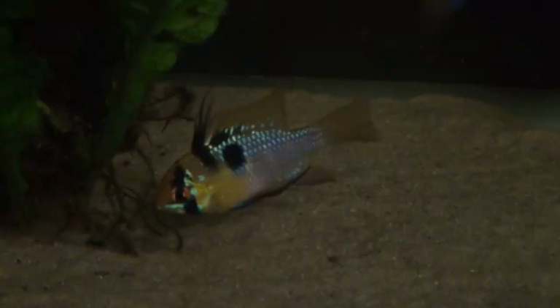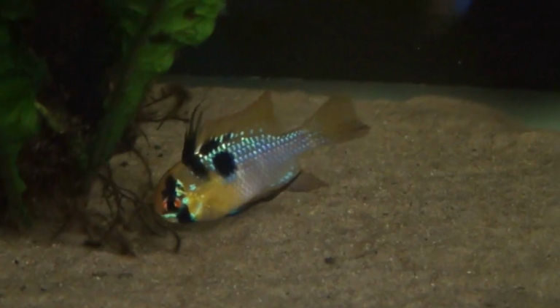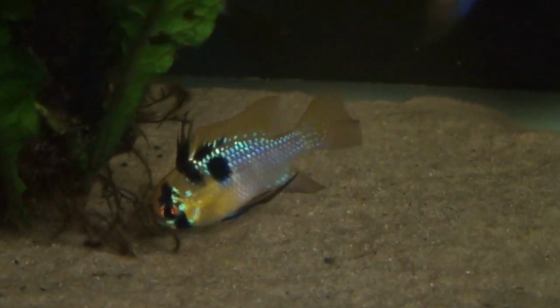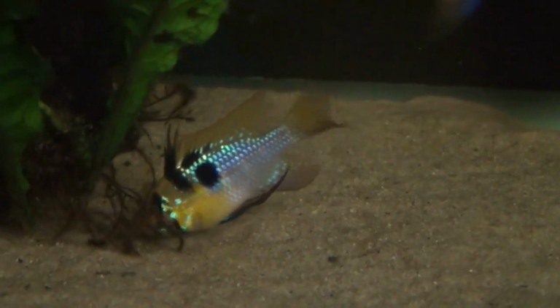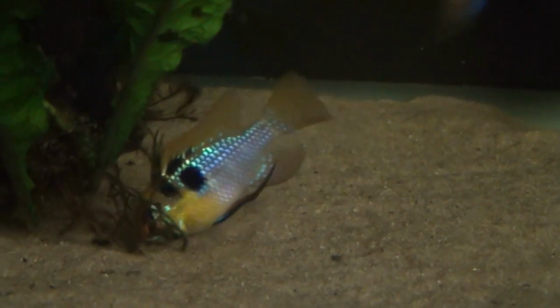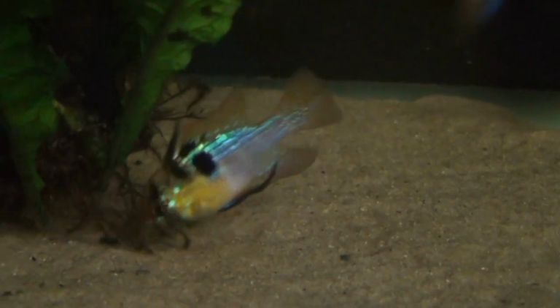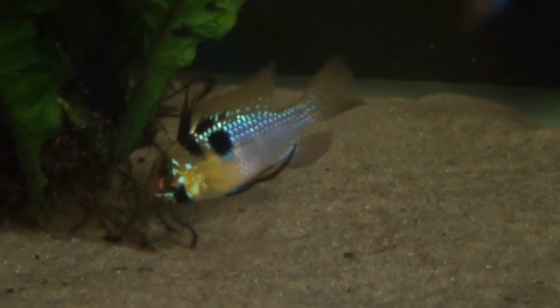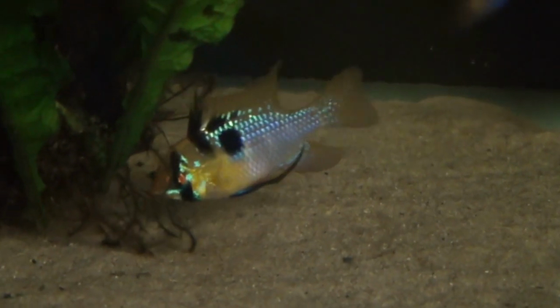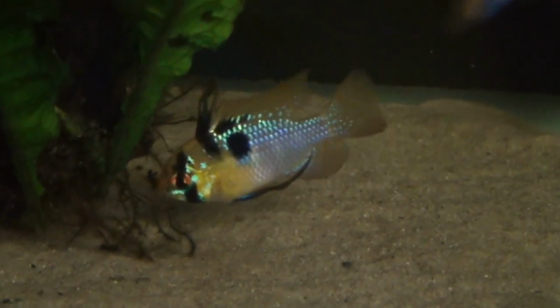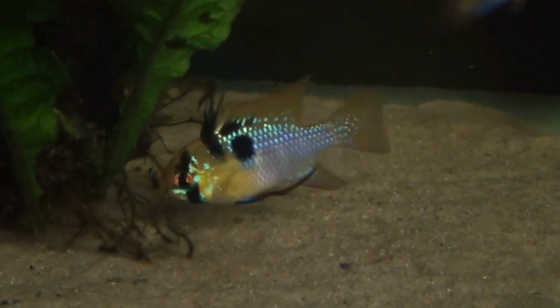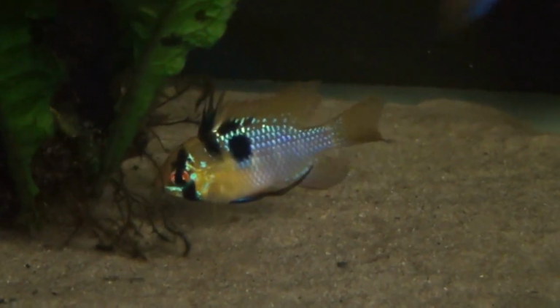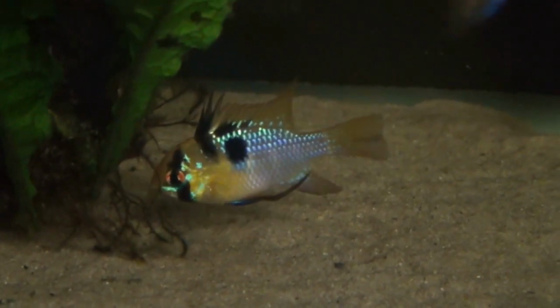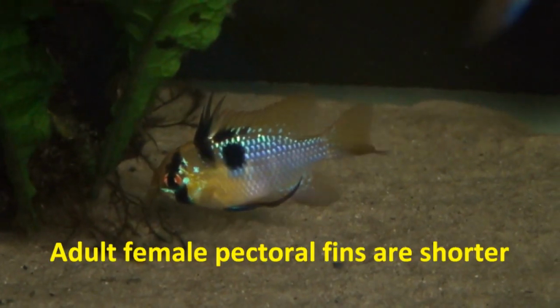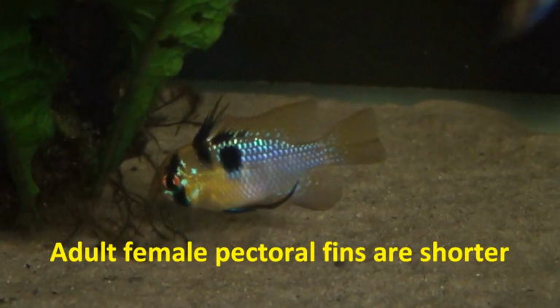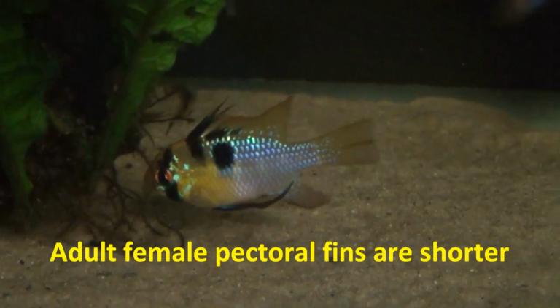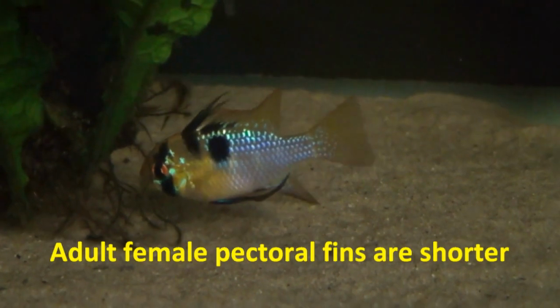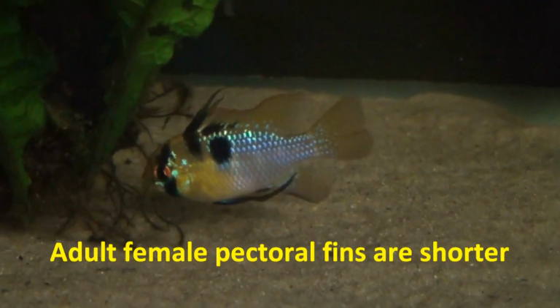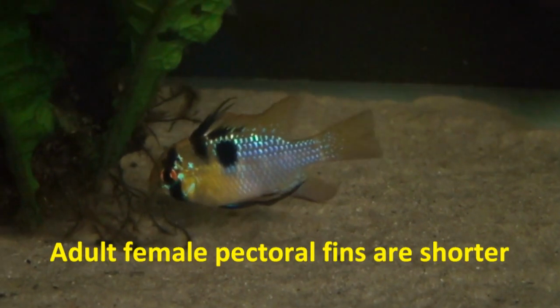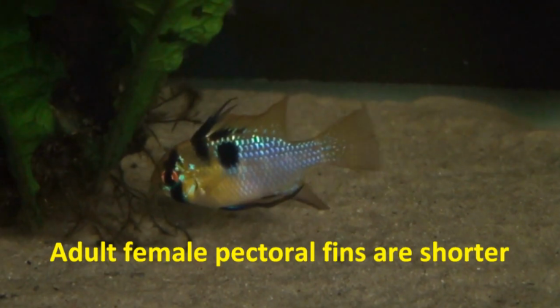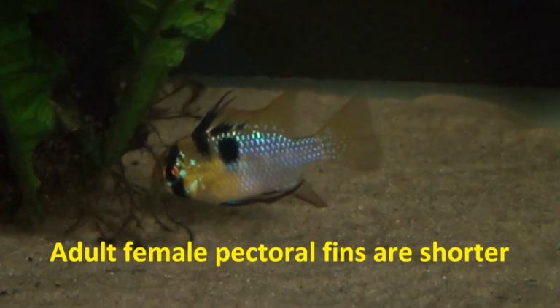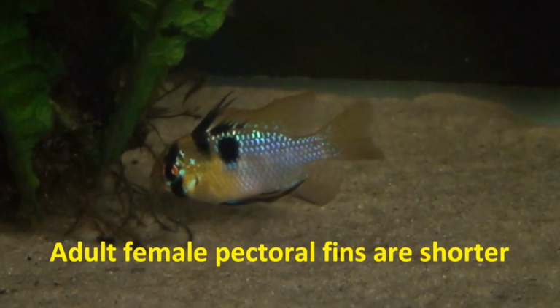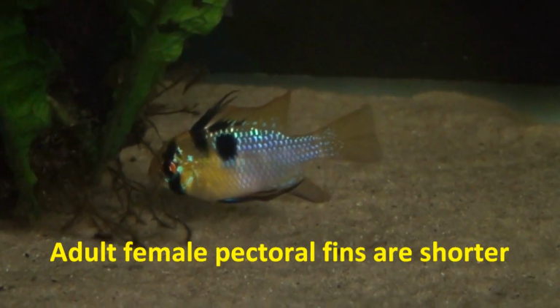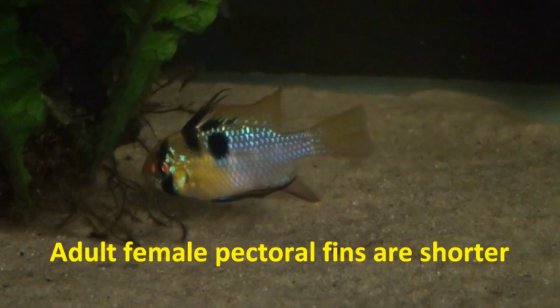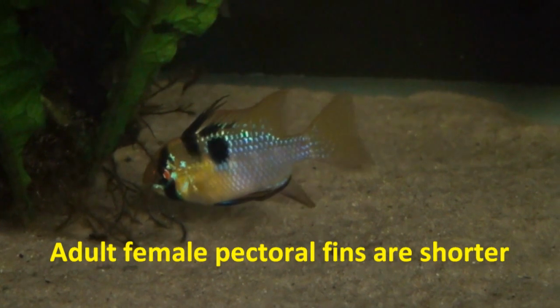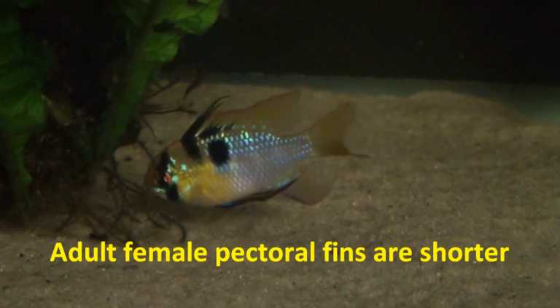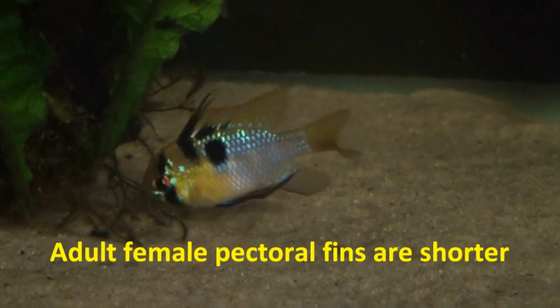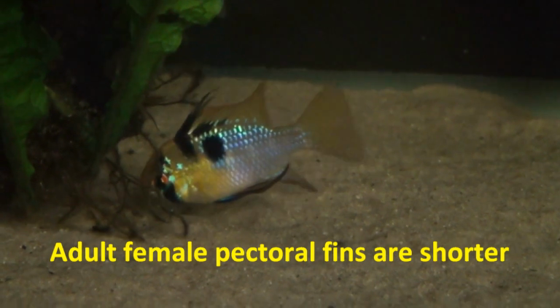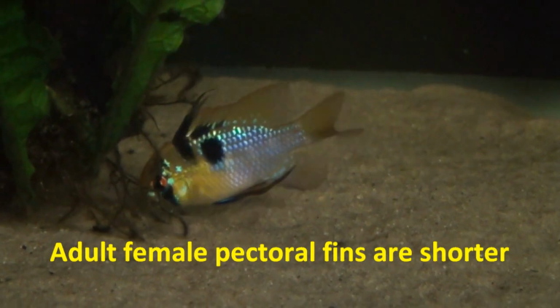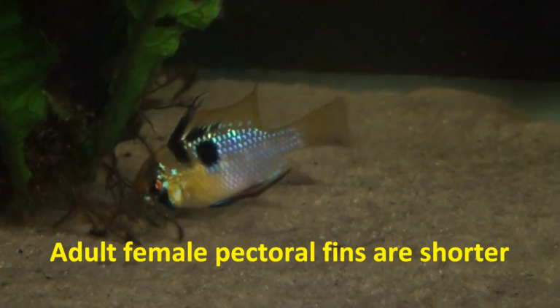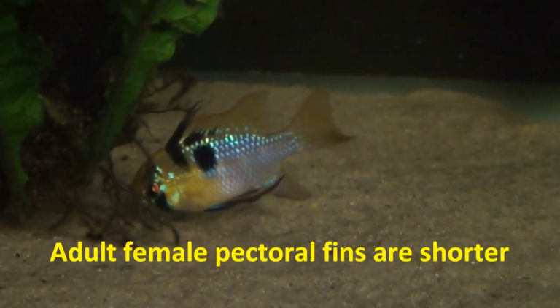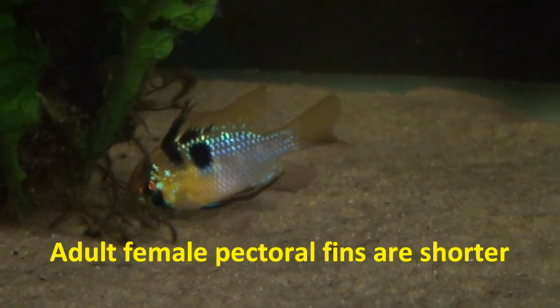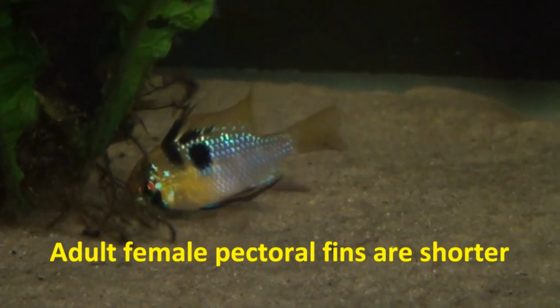See the male's pectoral fin — when it's folded back, it comes all the way back to nearly where its tail joins its body.